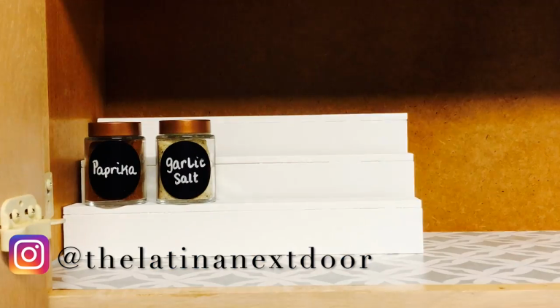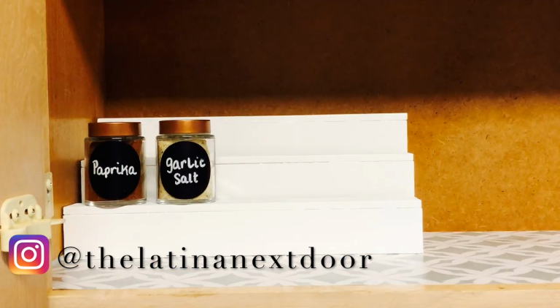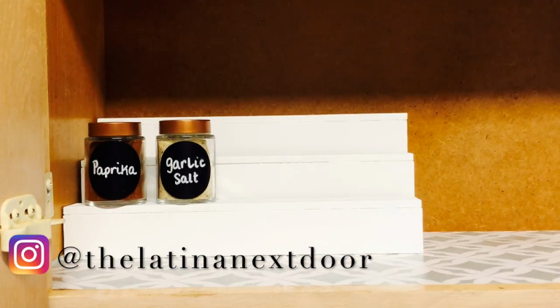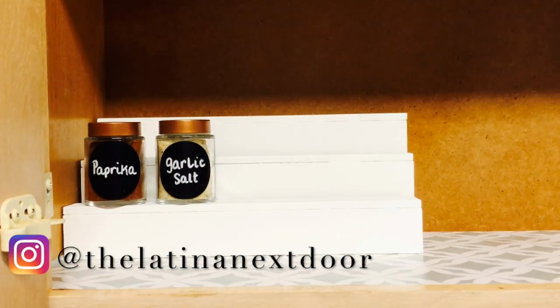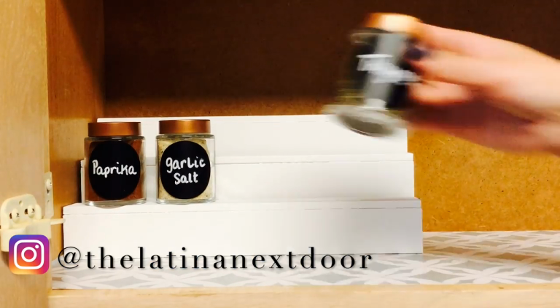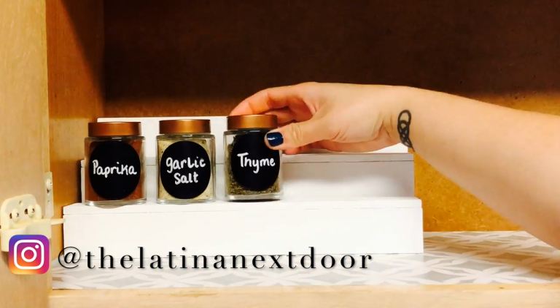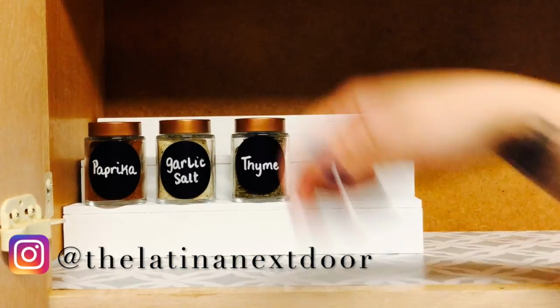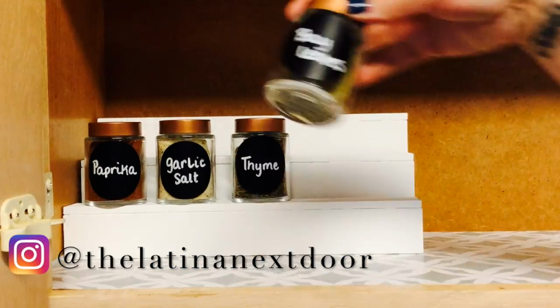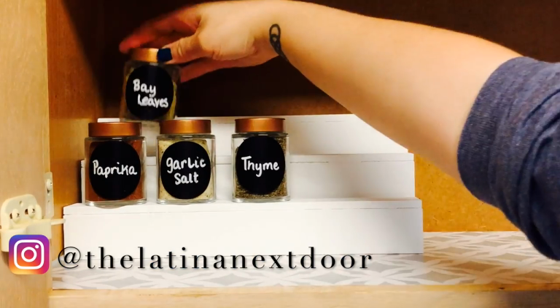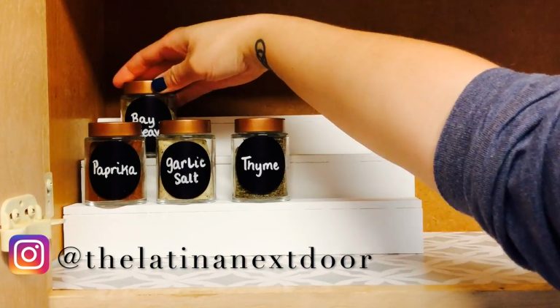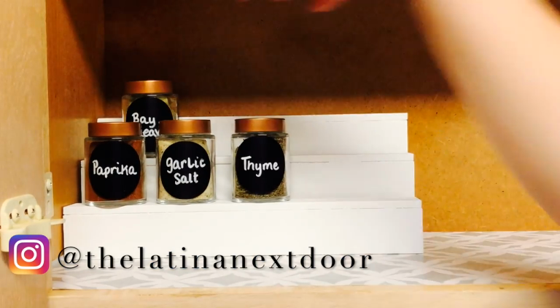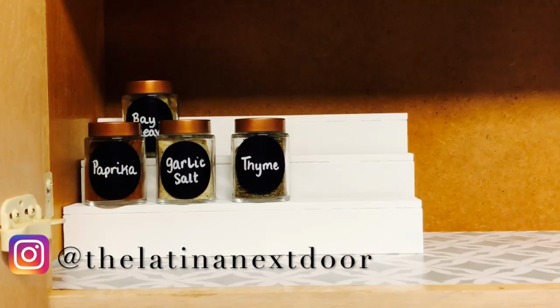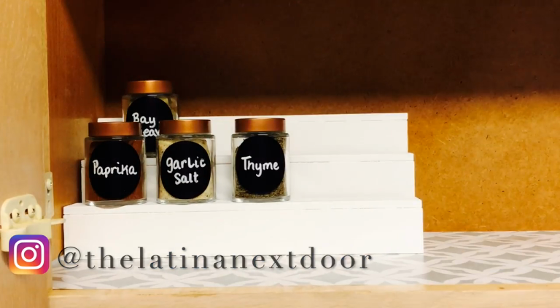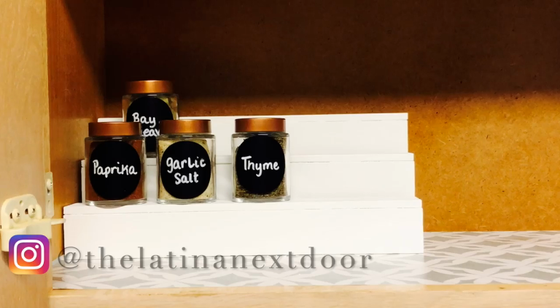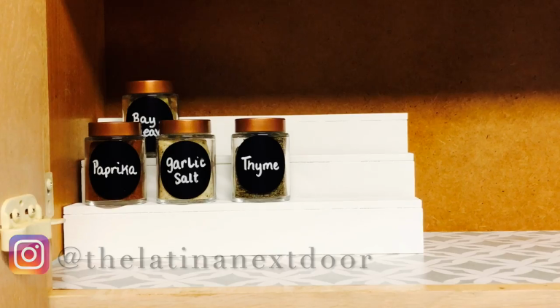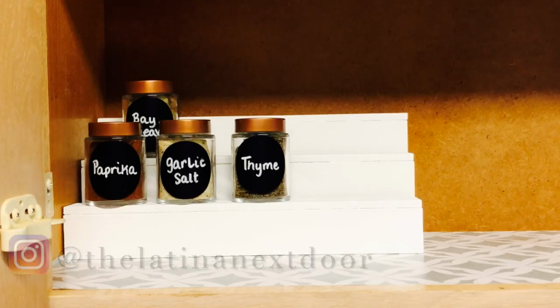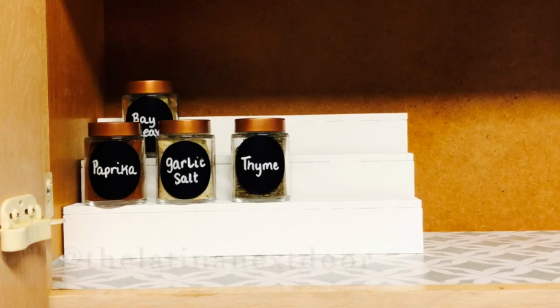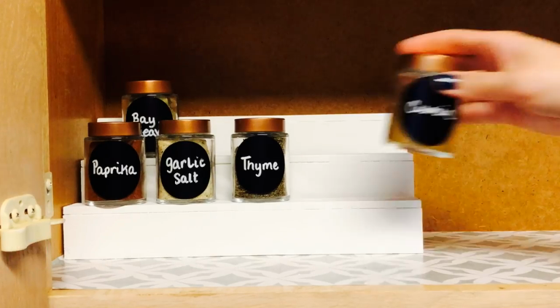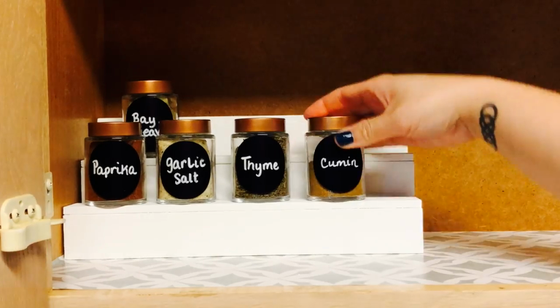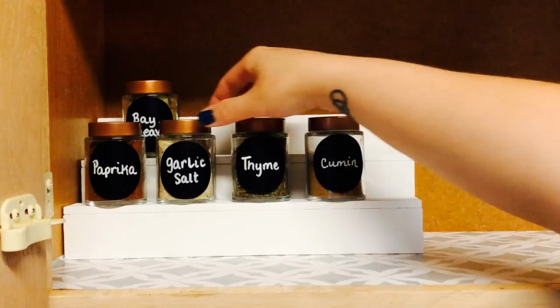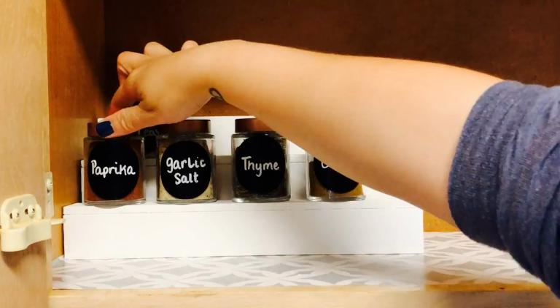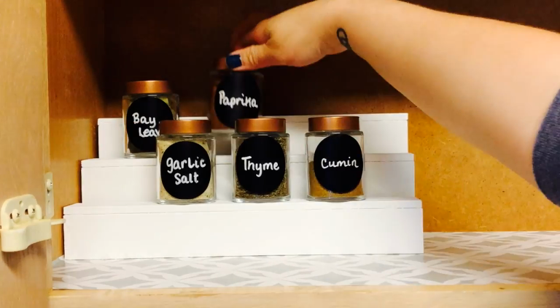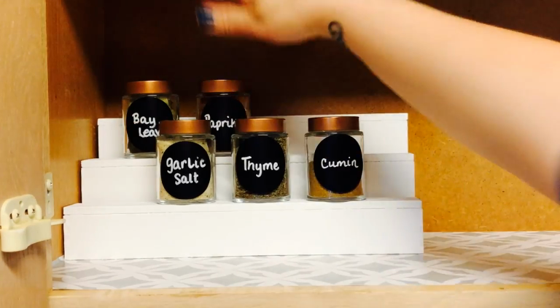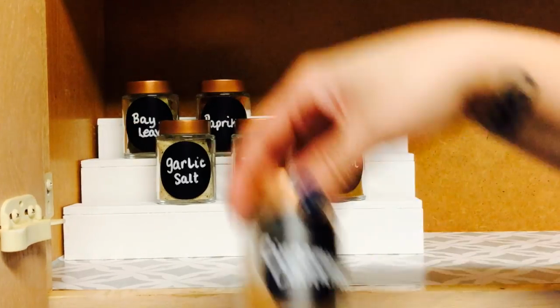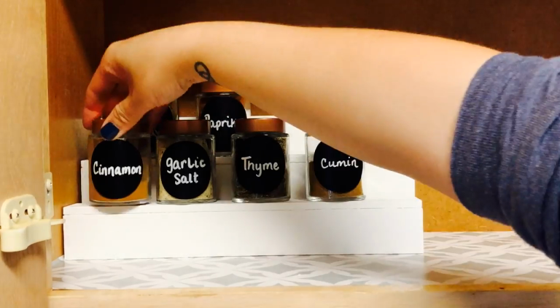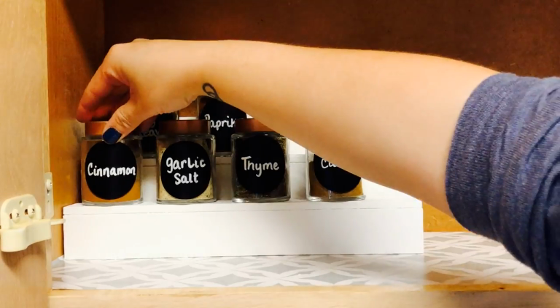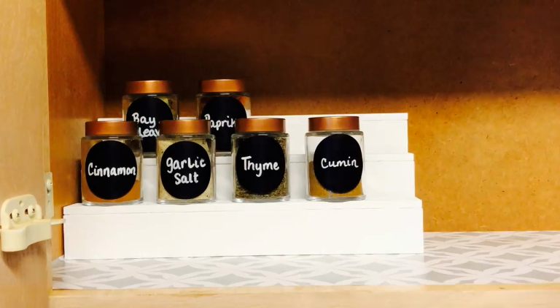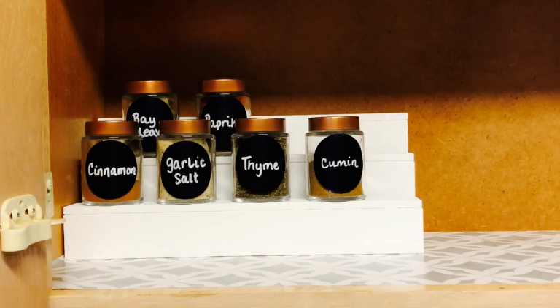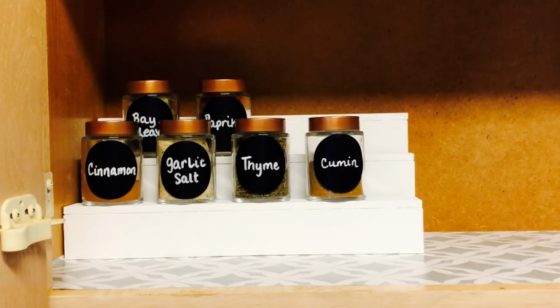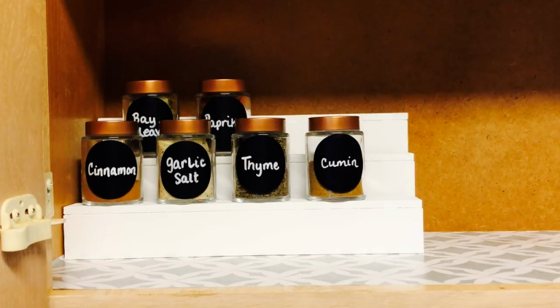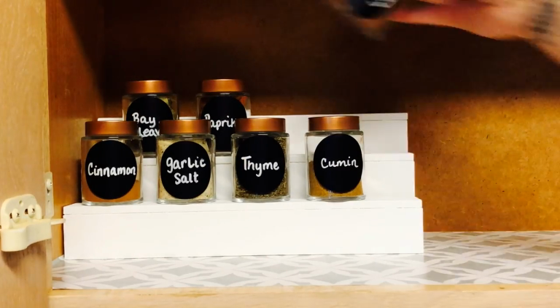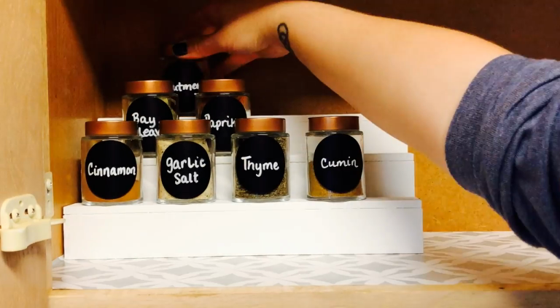Then I began to place all the spices with the ones that I use most in the front and the ones that I use least in the back.